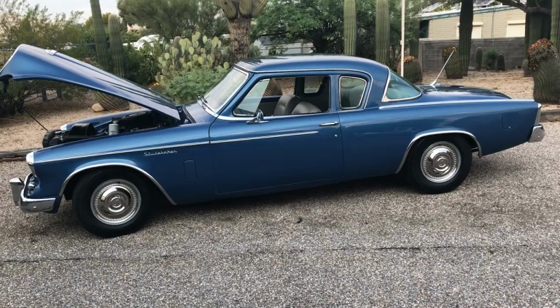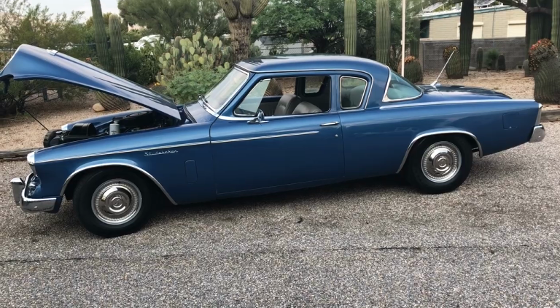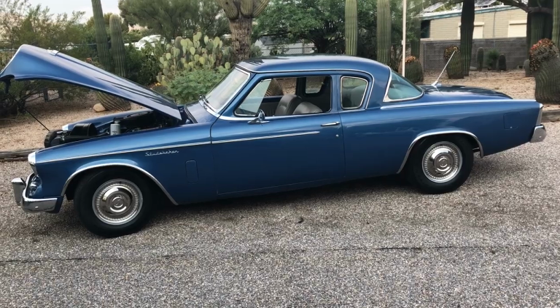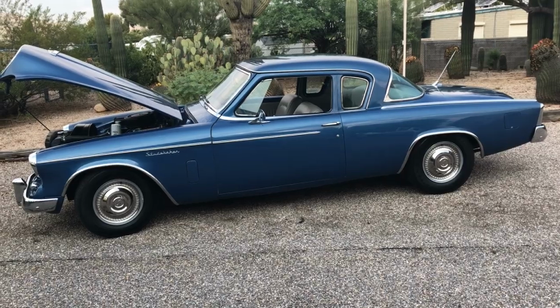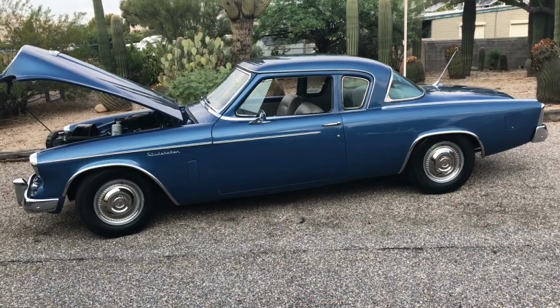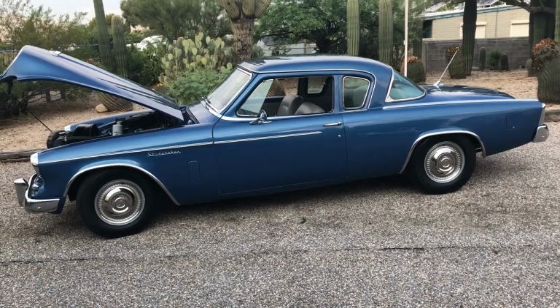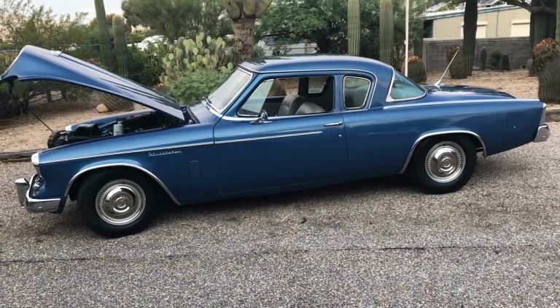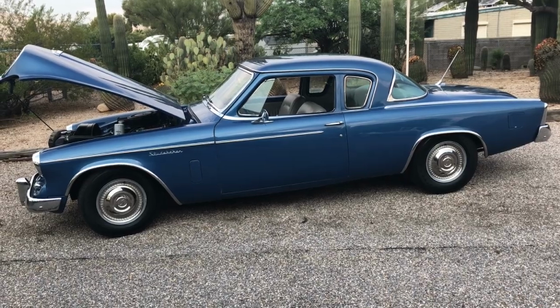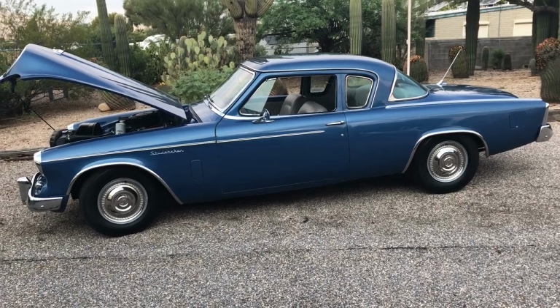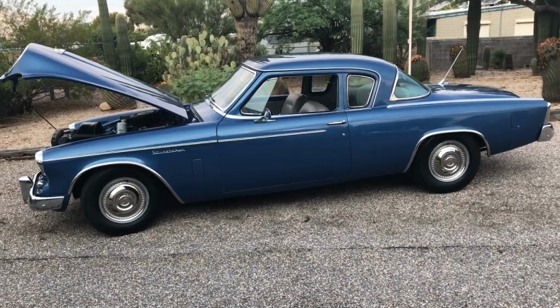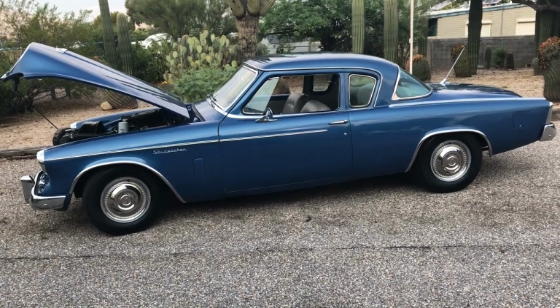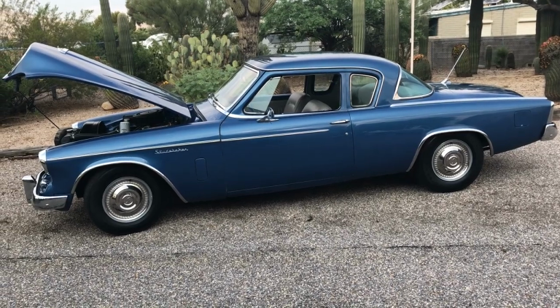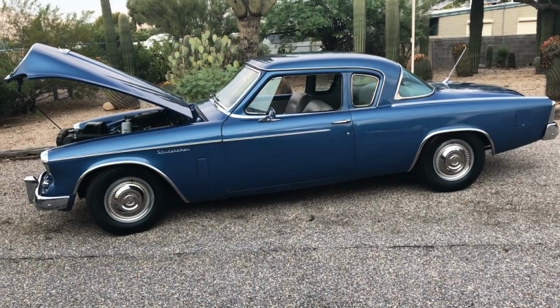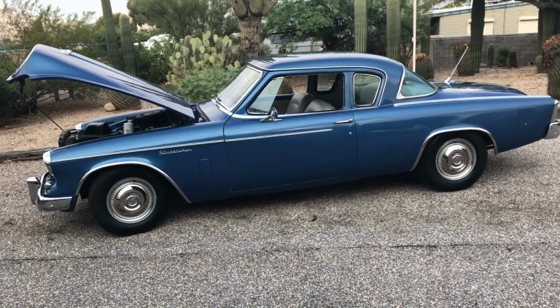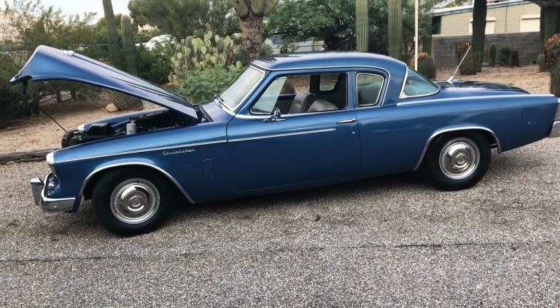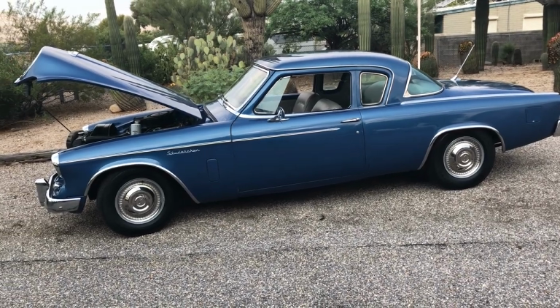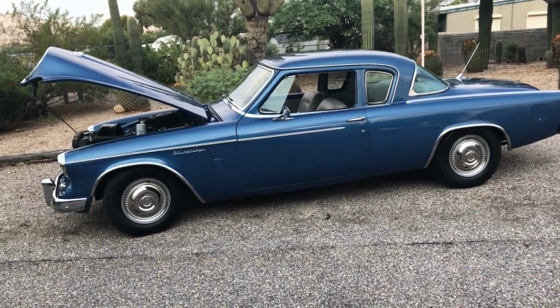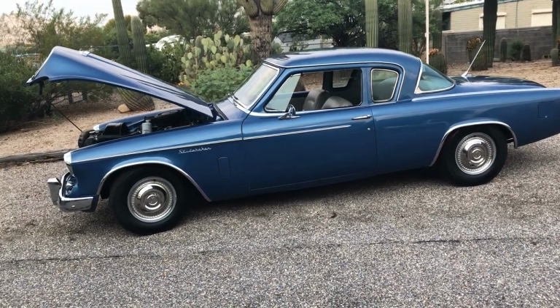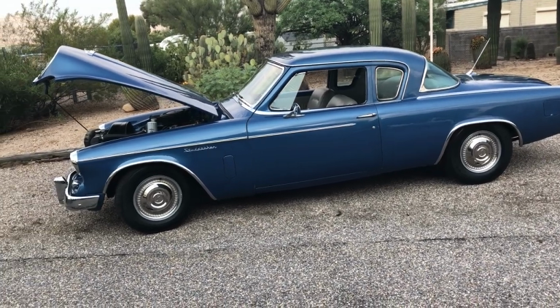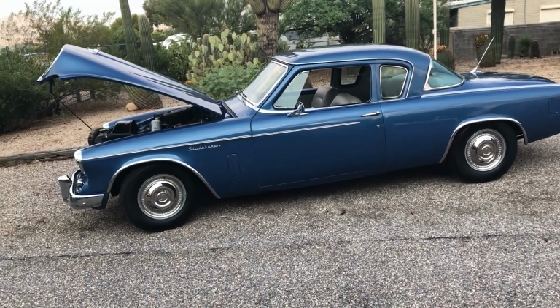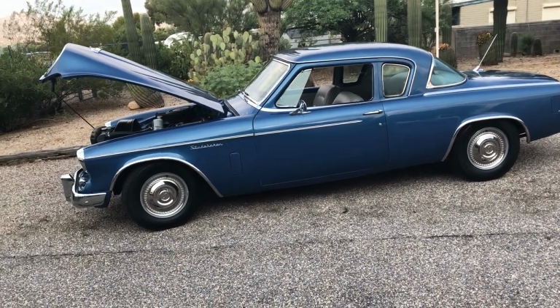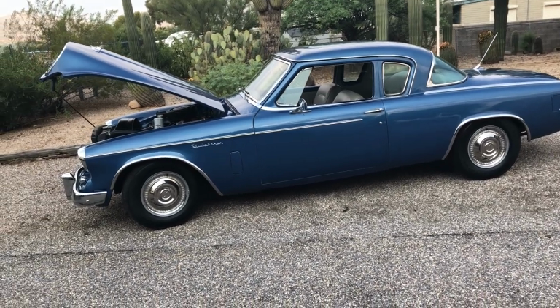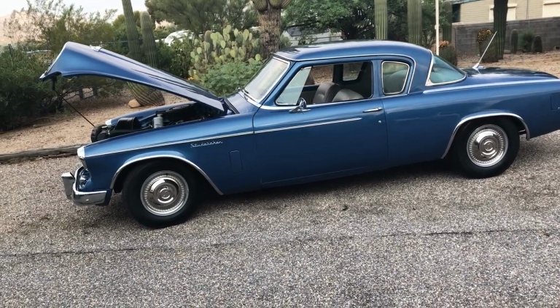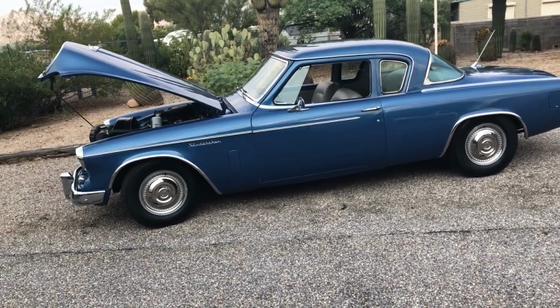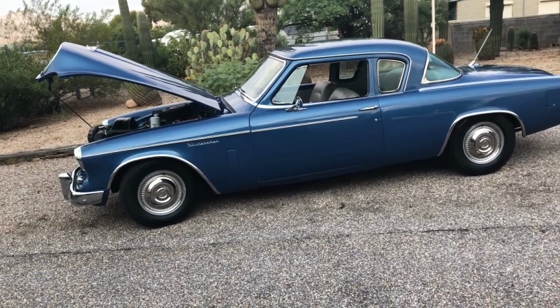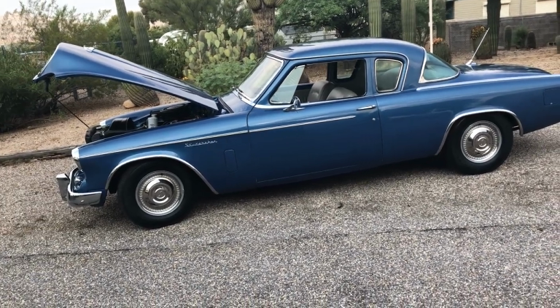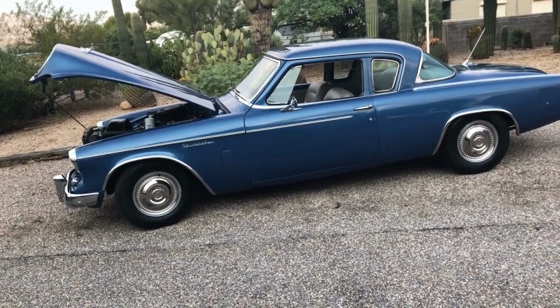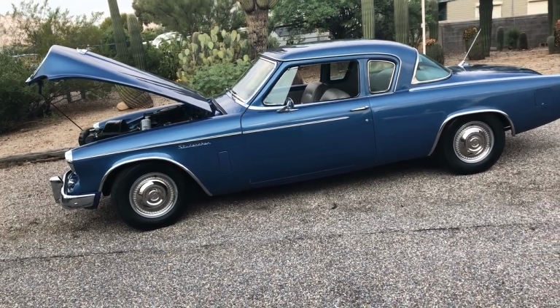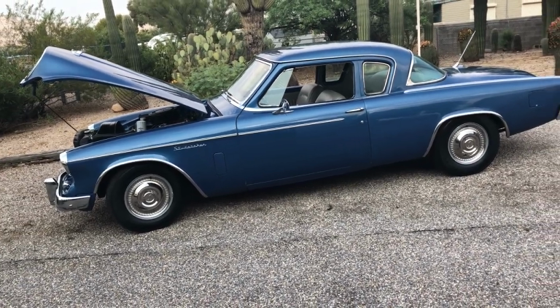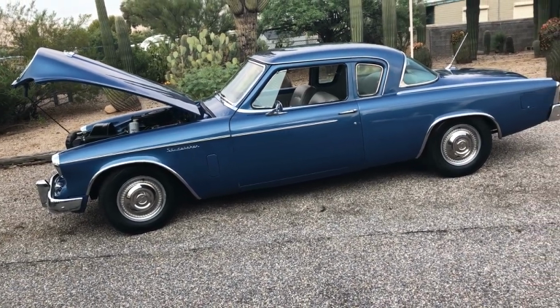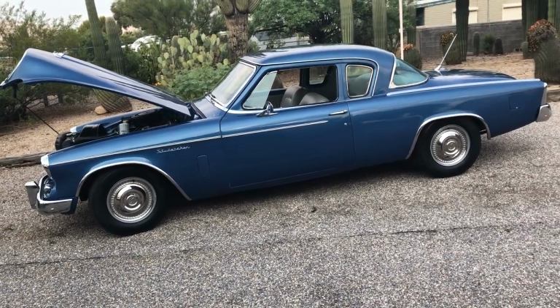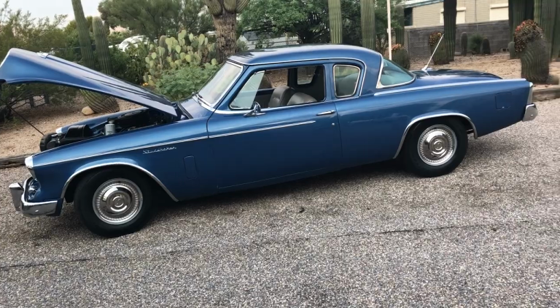It's got the original engine, original drivetrain — all of it has been rebuilt.